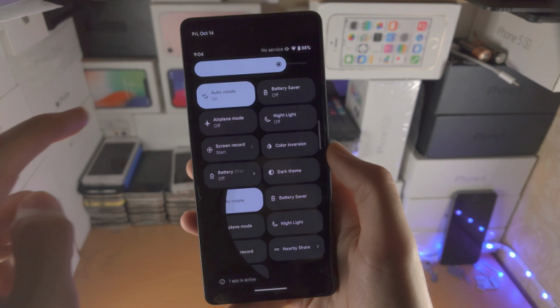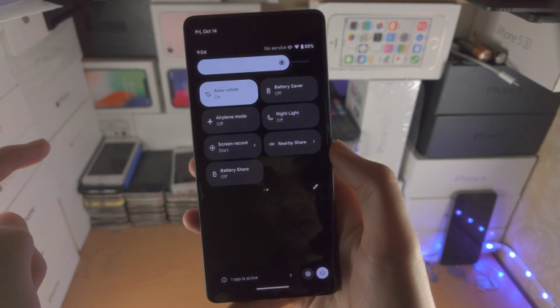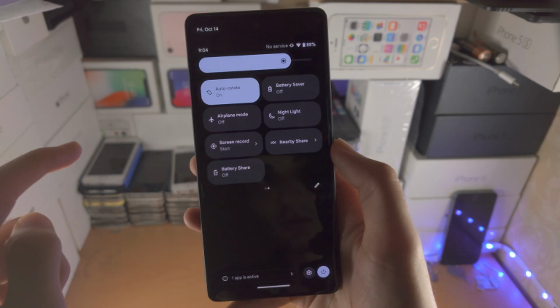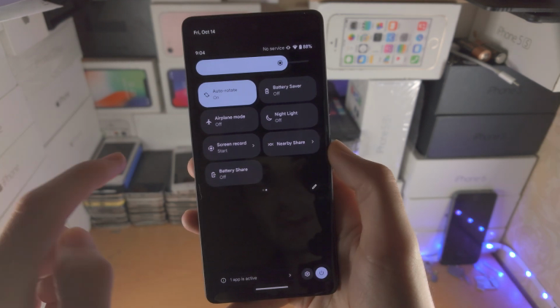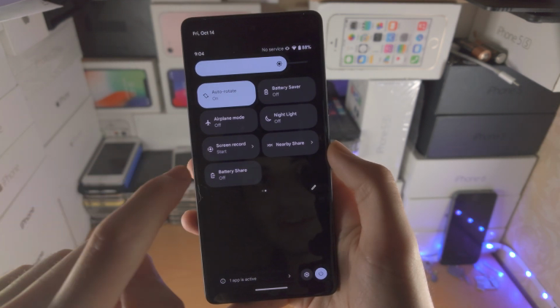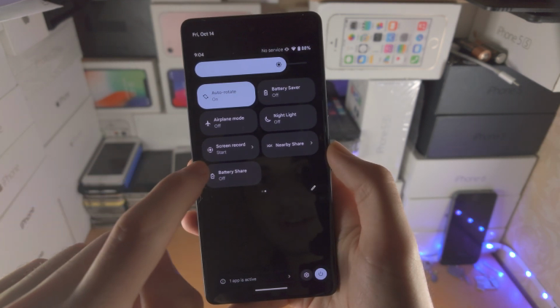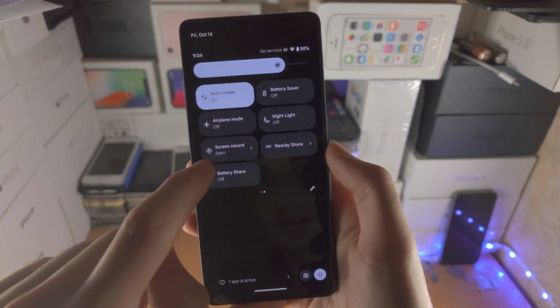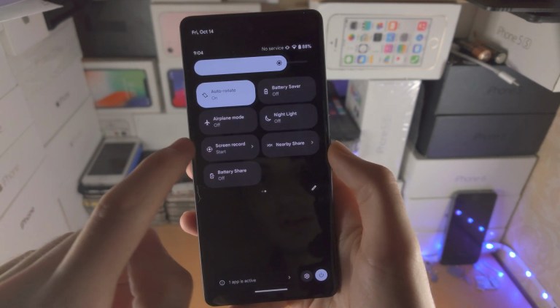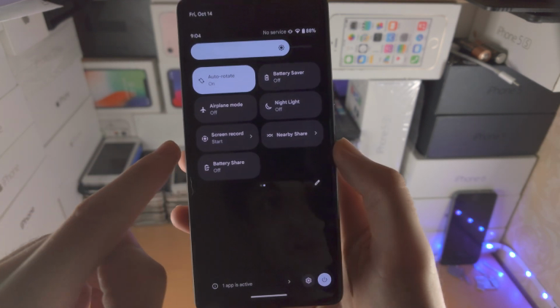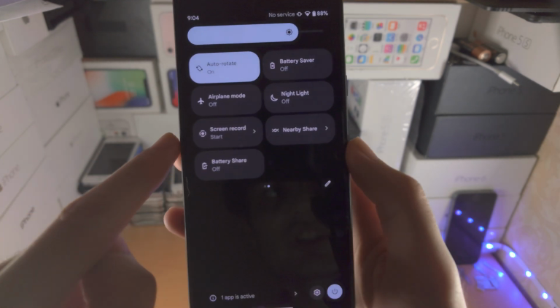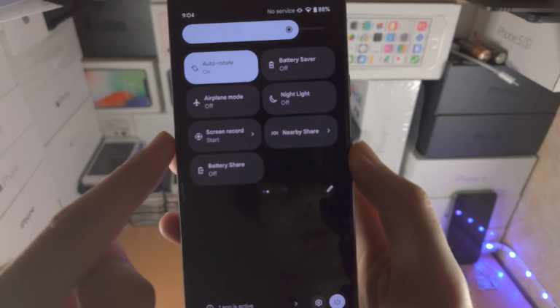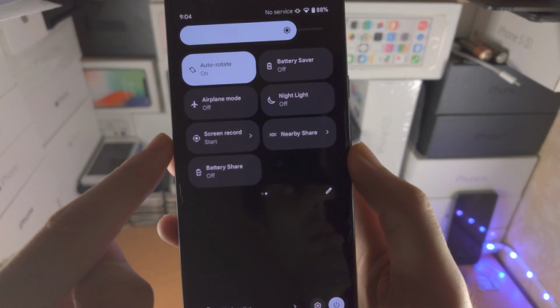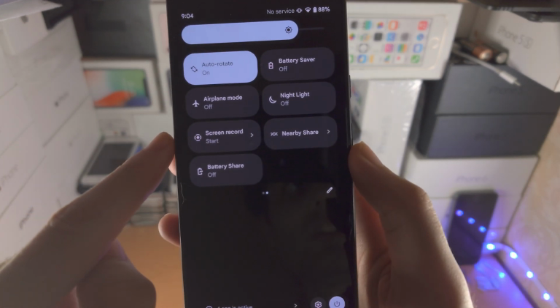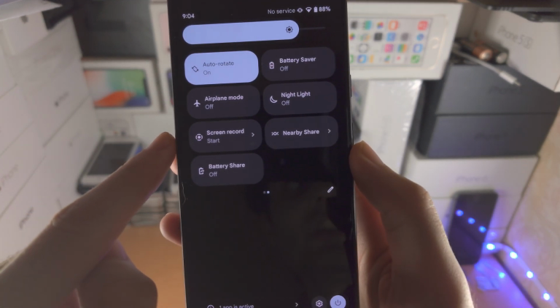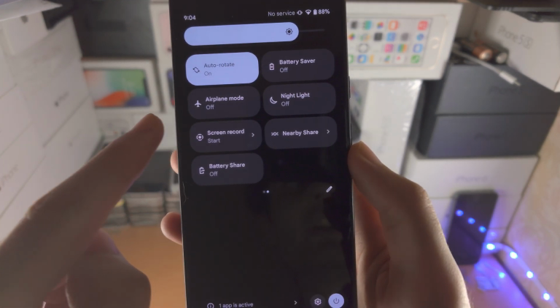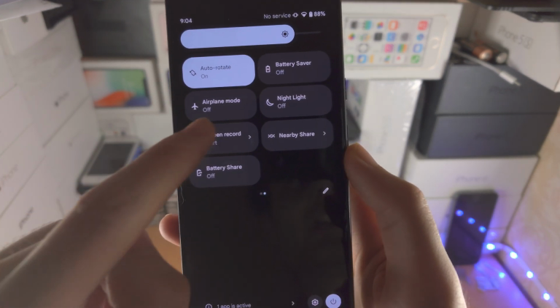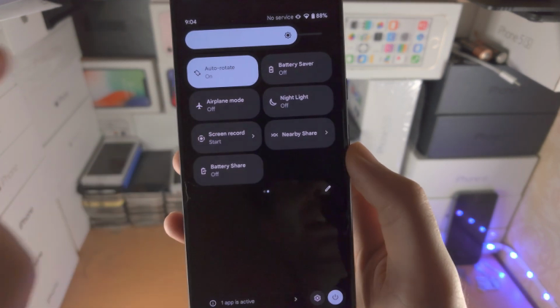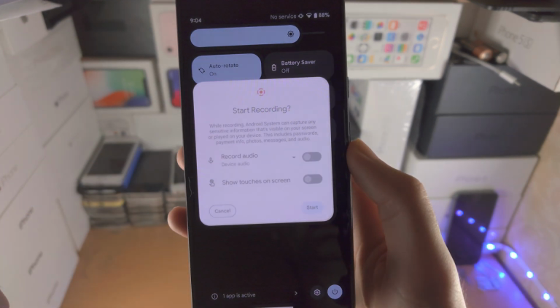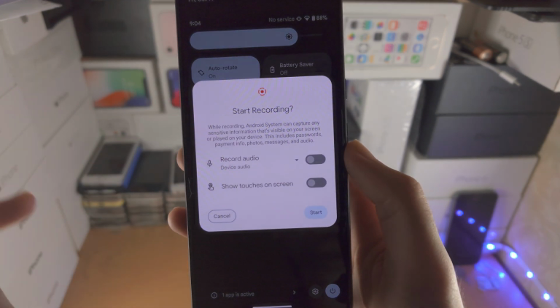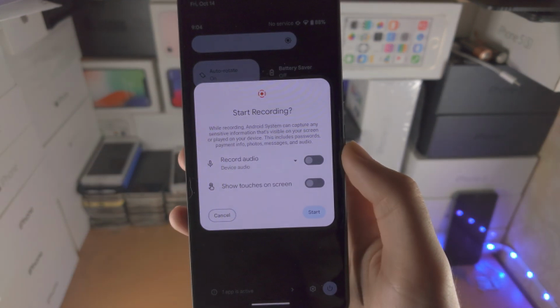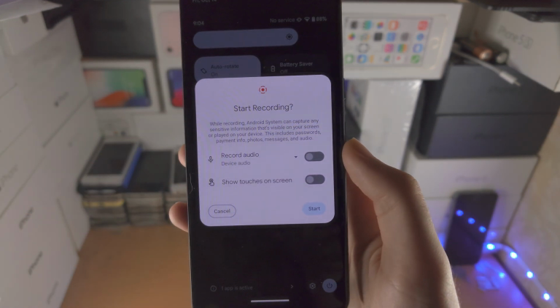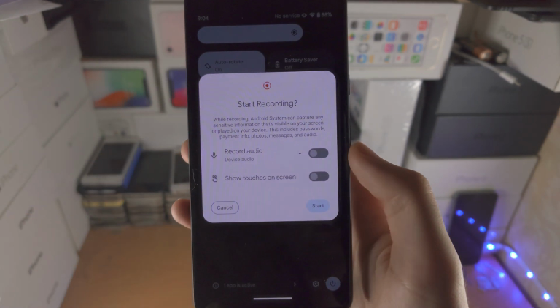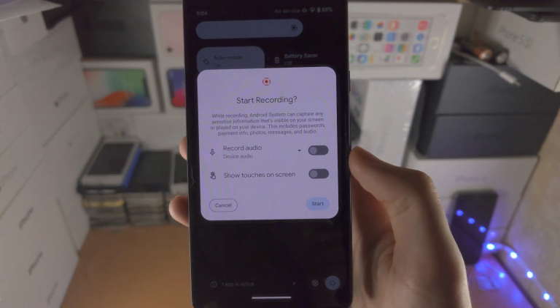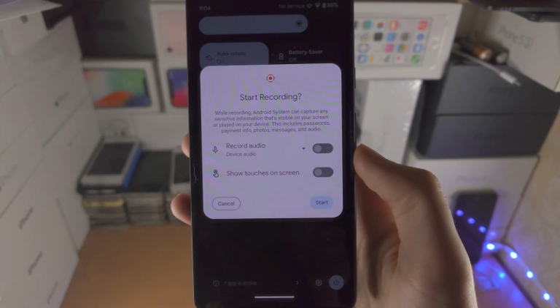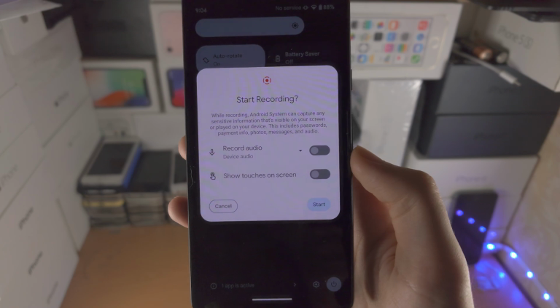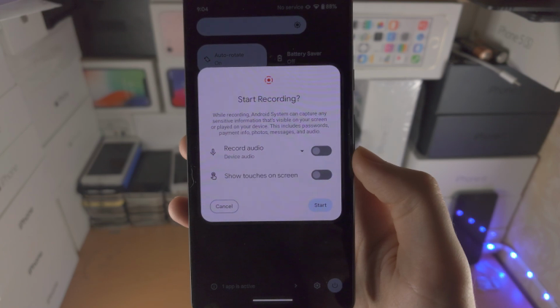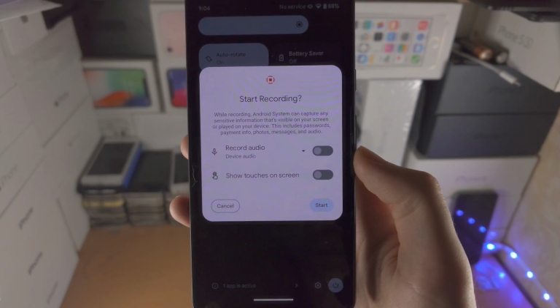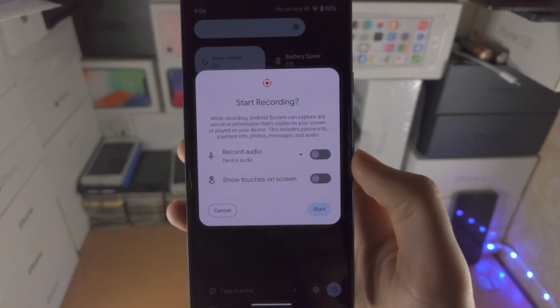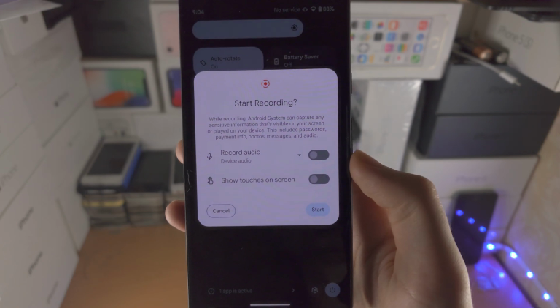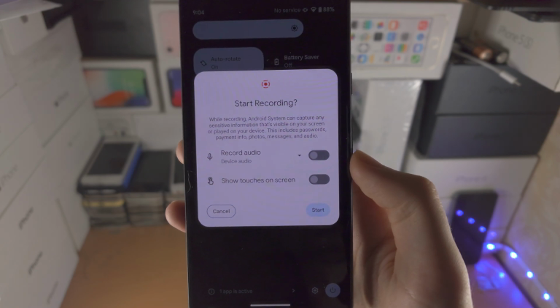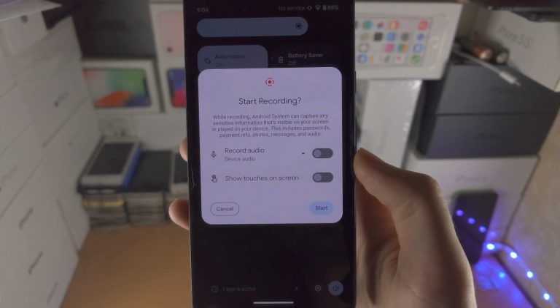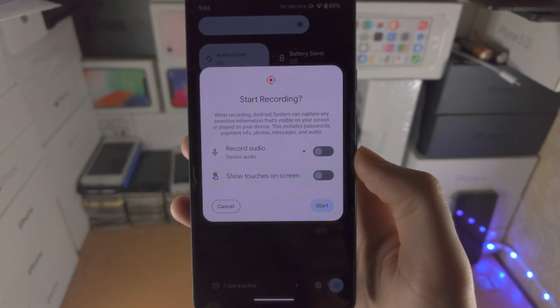So once that's done, you should see the screen record here. Tap on this one, and then we see start recording.